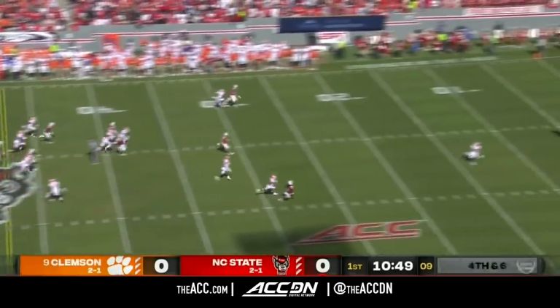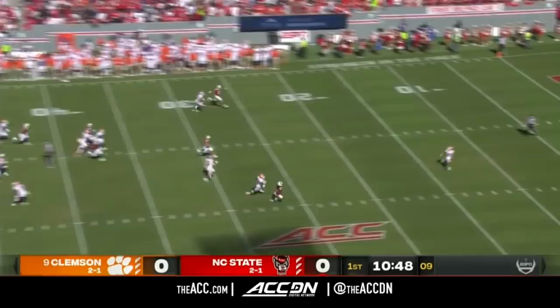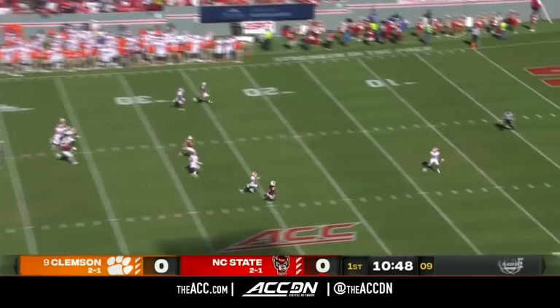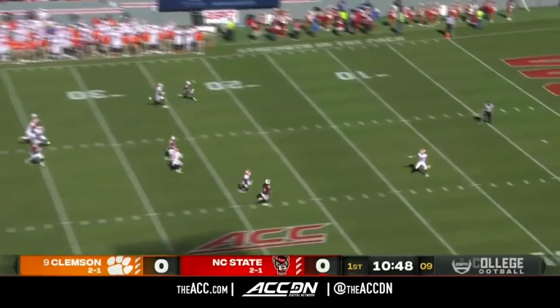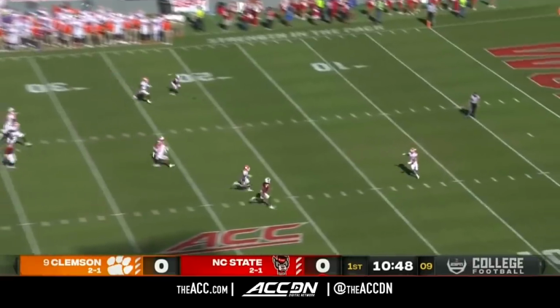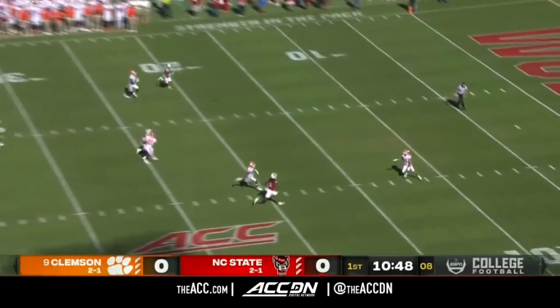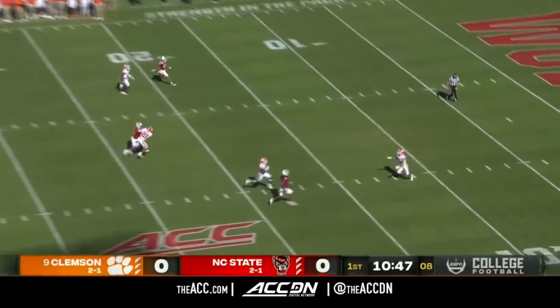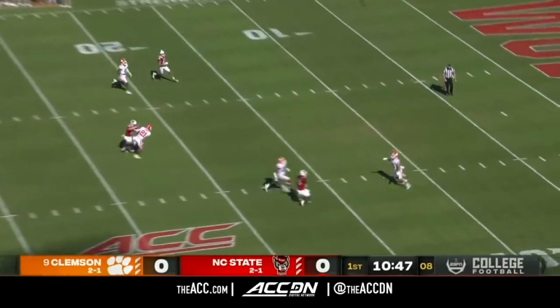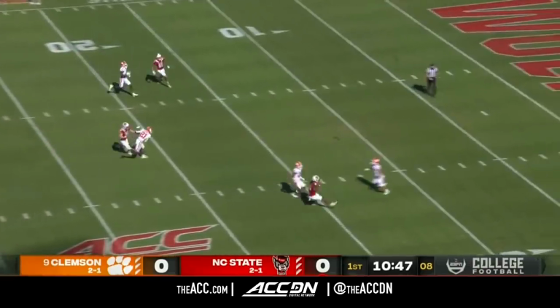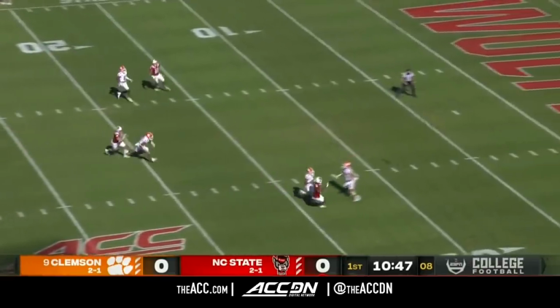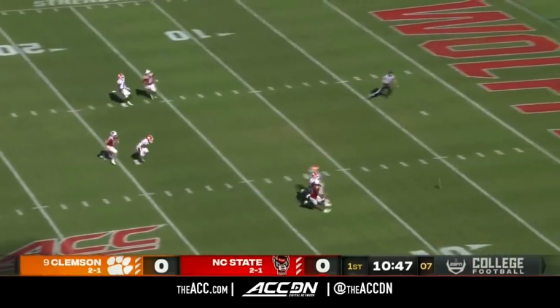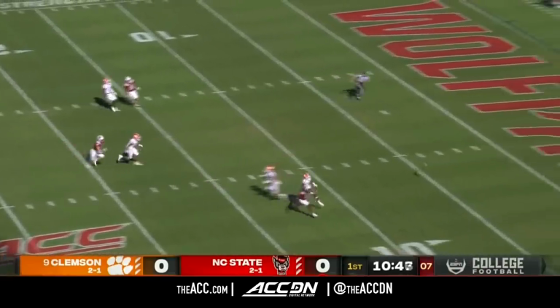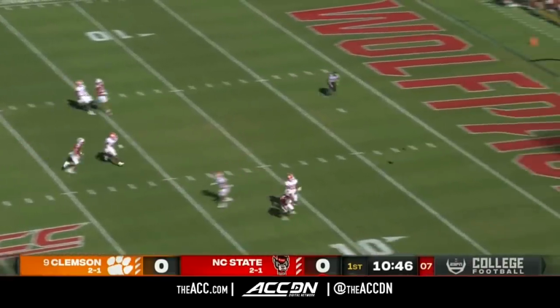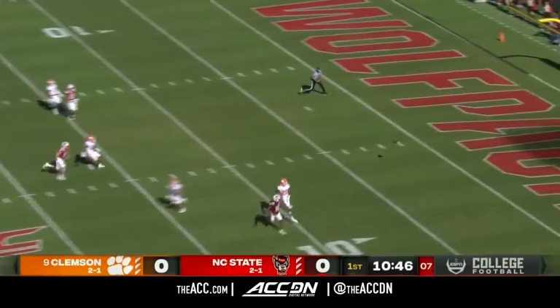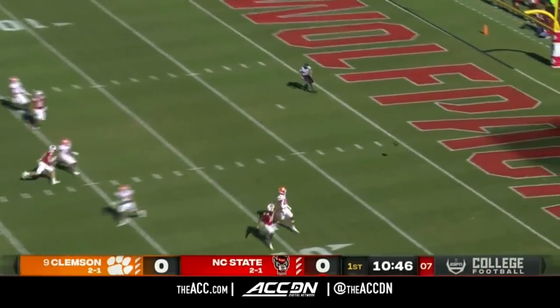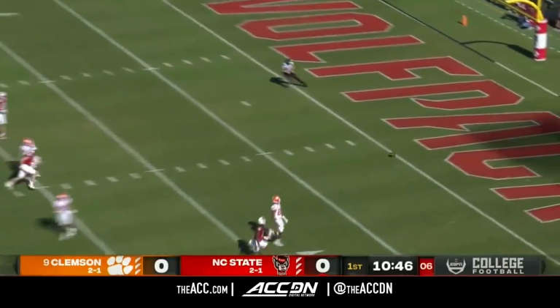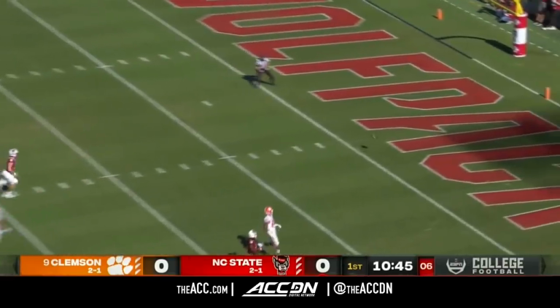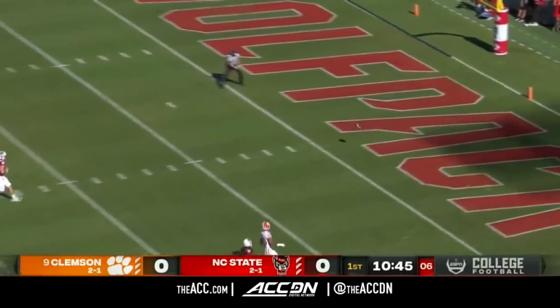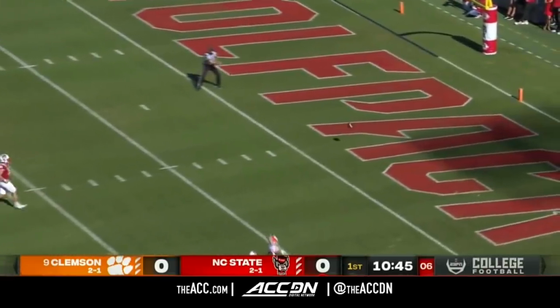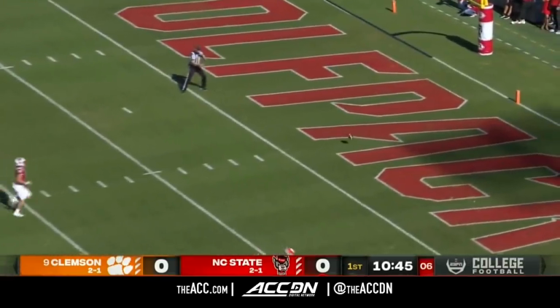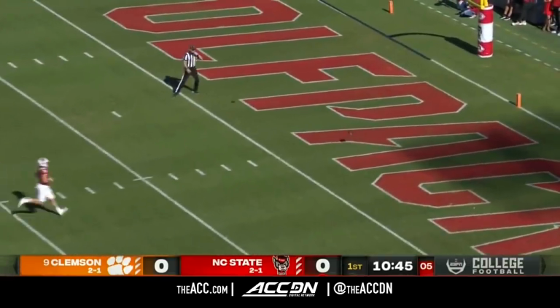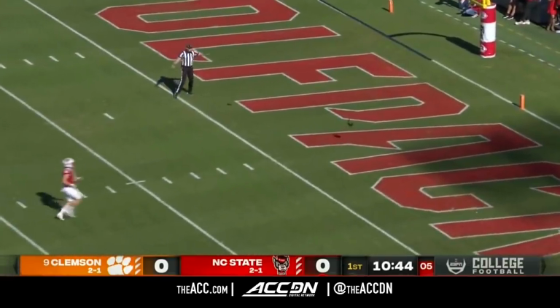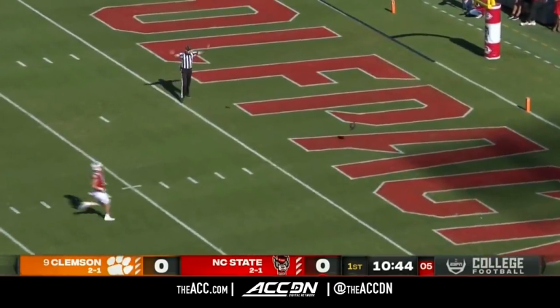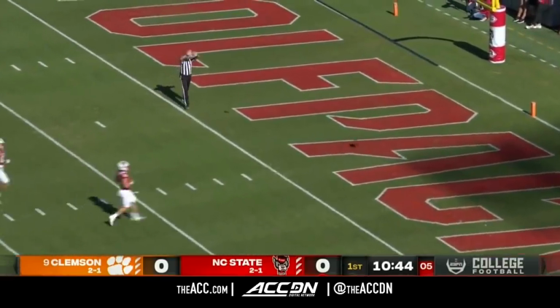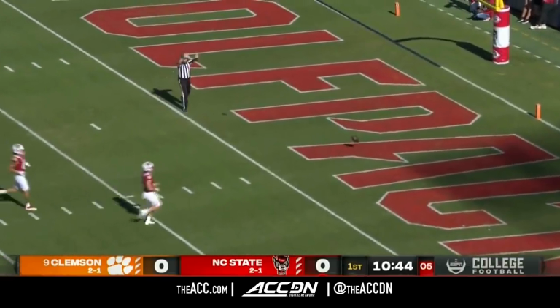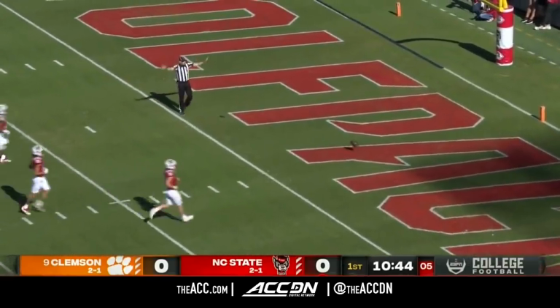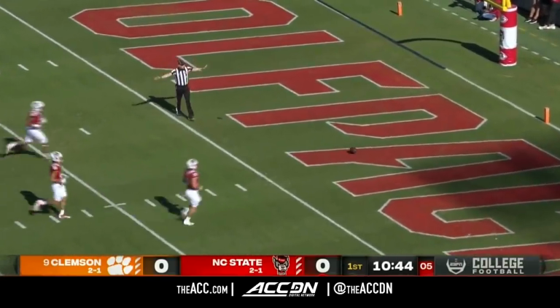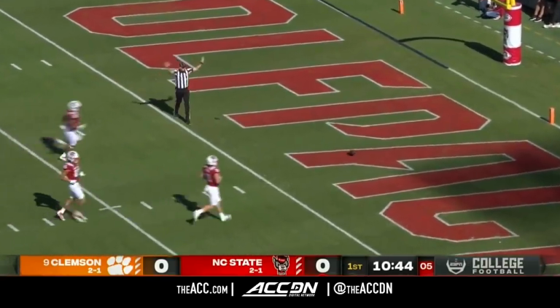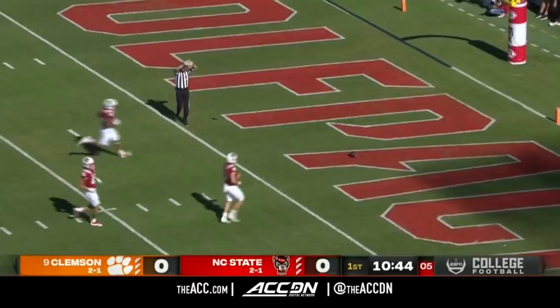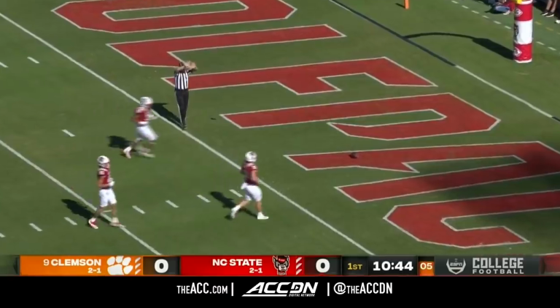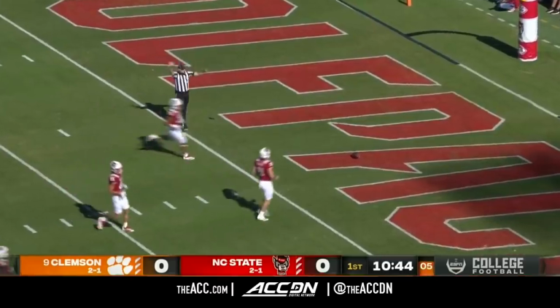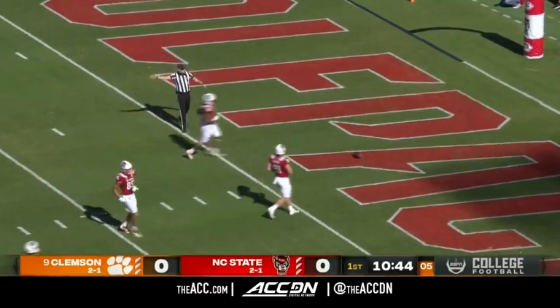A high punt. It bounced at the 6 and harmlessly rolled into the end zone.